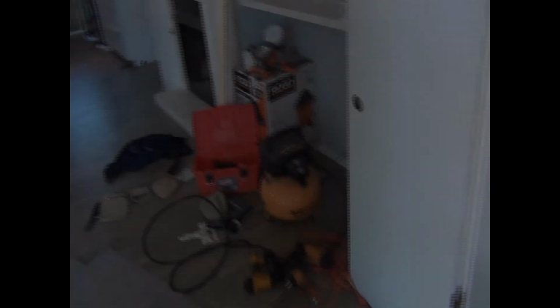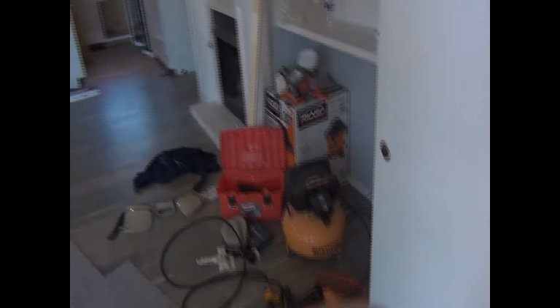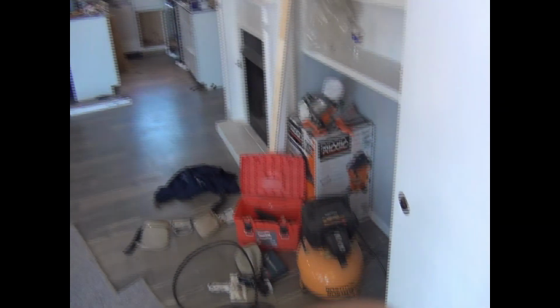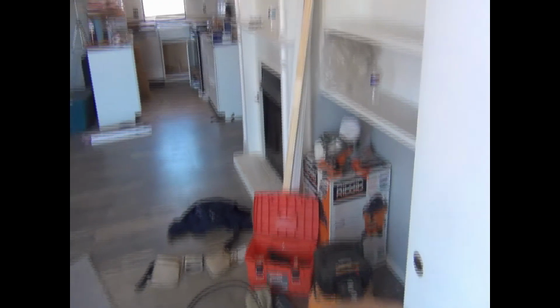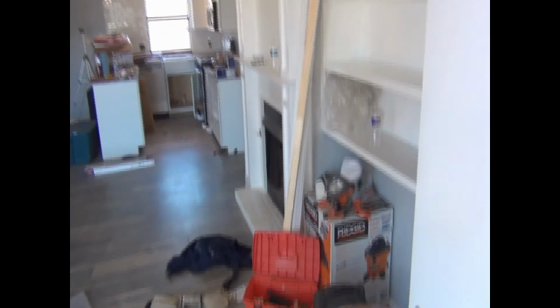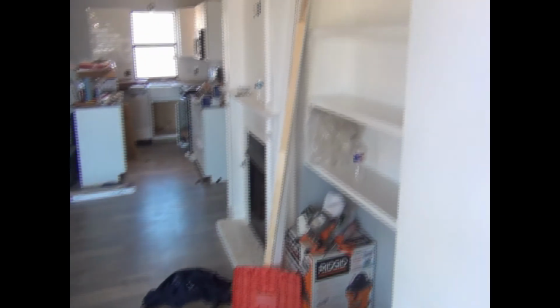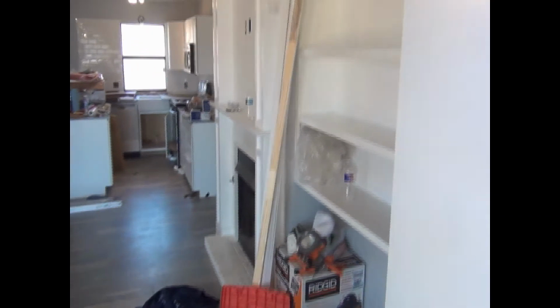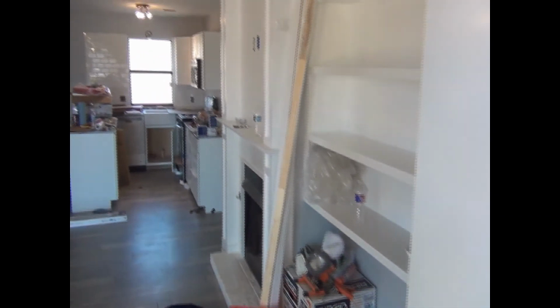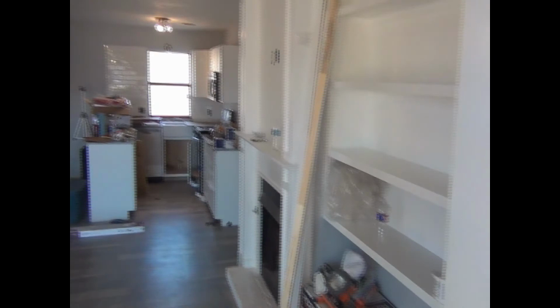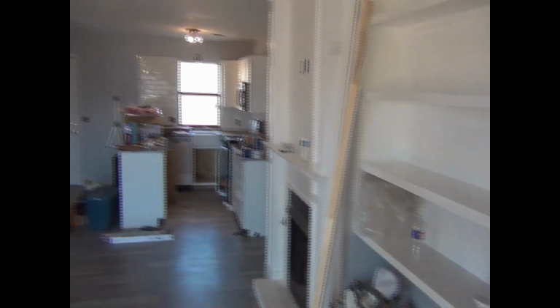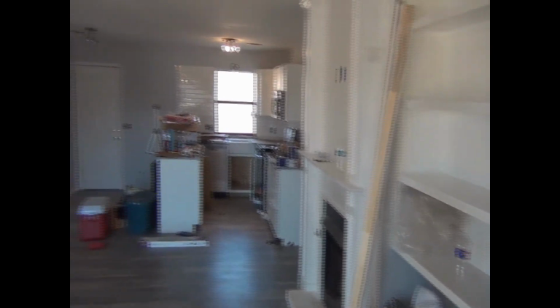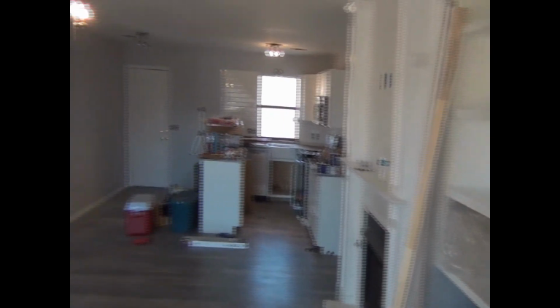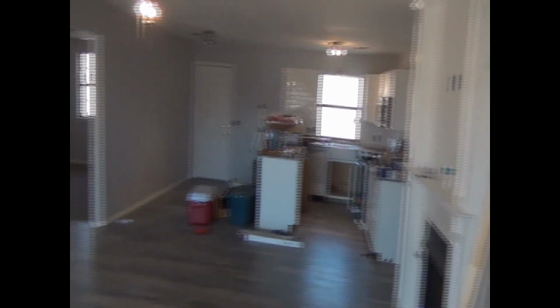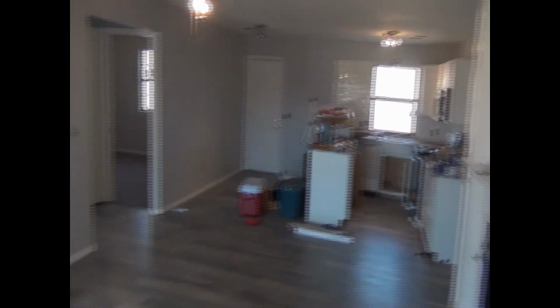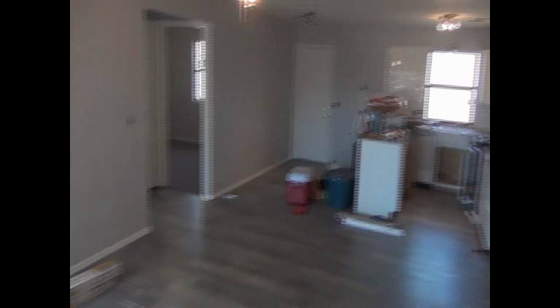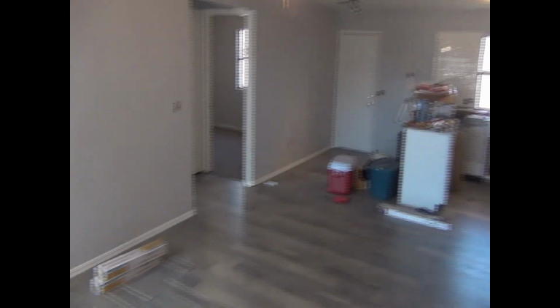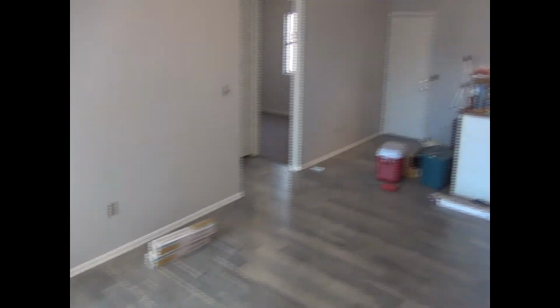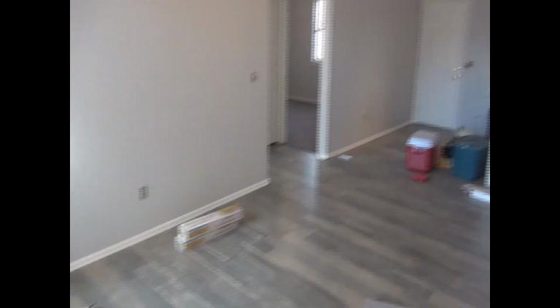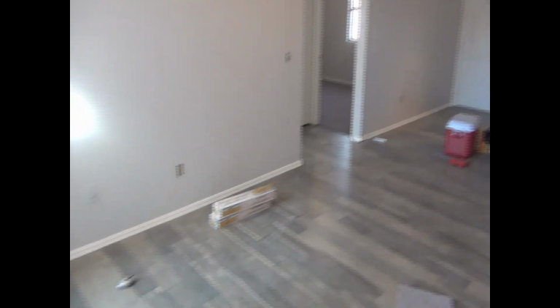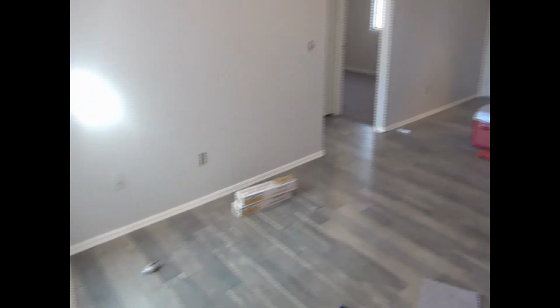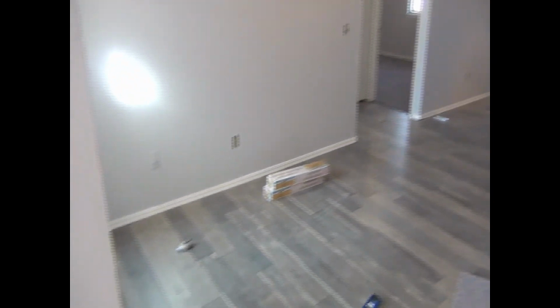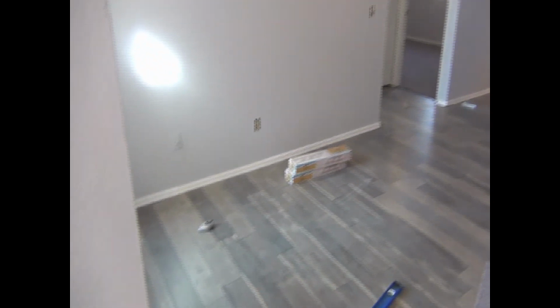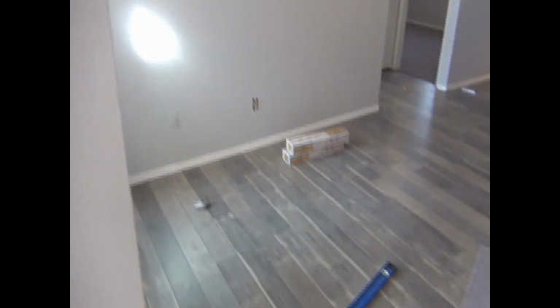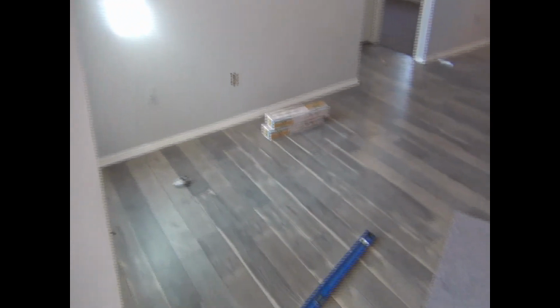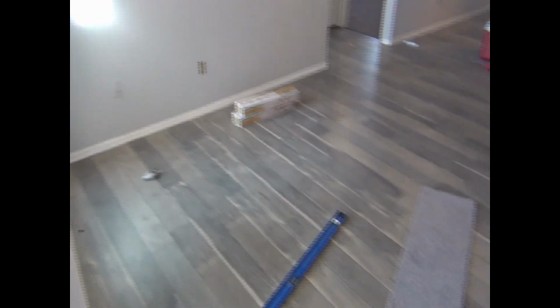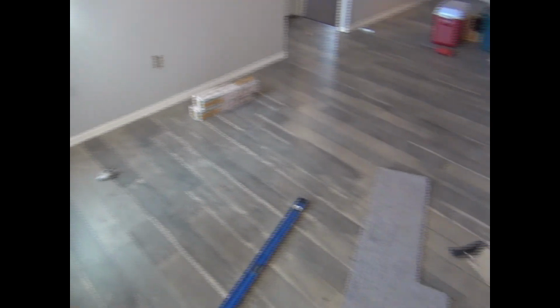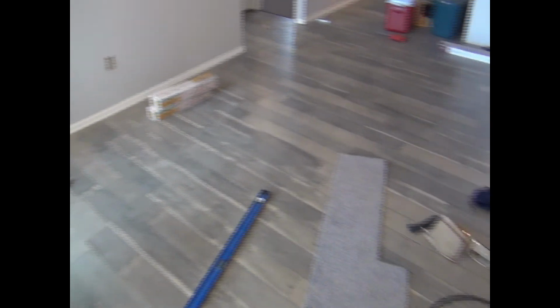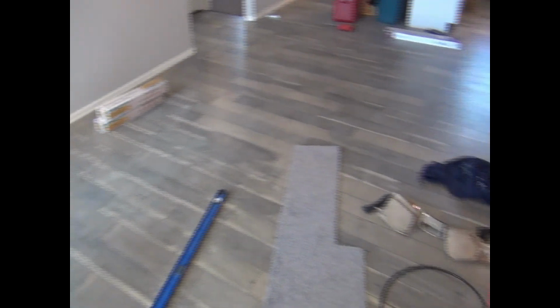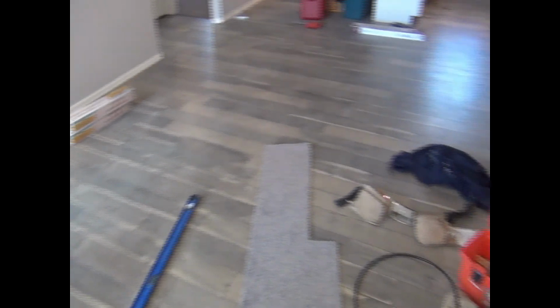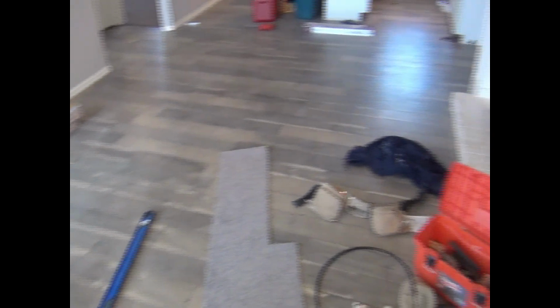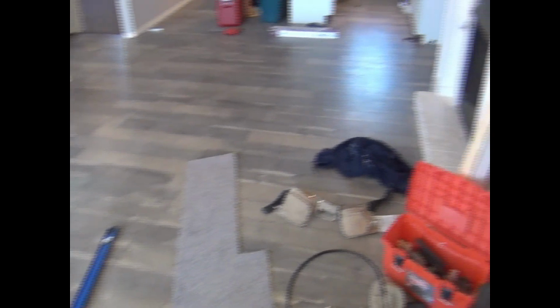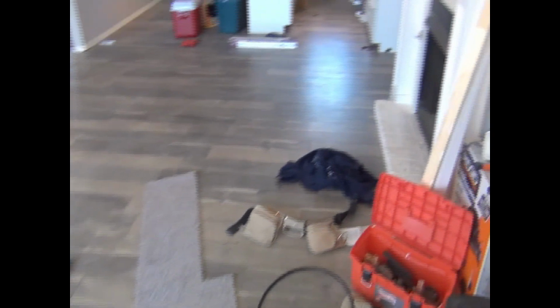I finished up the rest of the laminate throughout the living room and it looks brilliant. On to the next project.